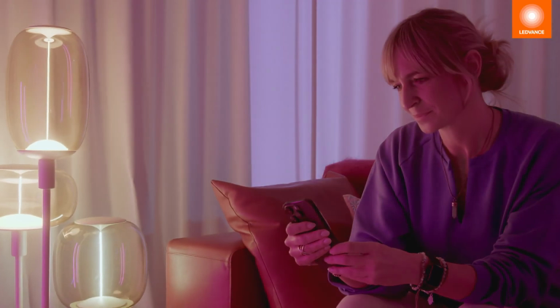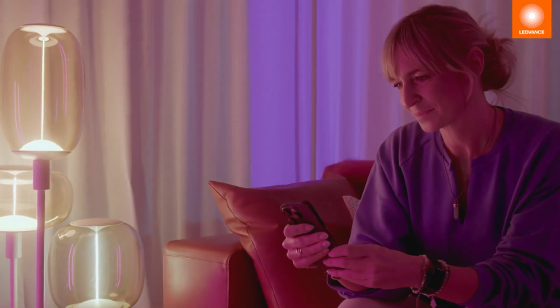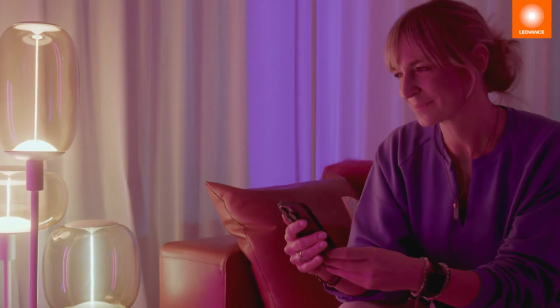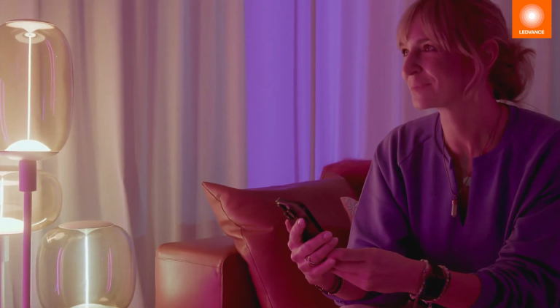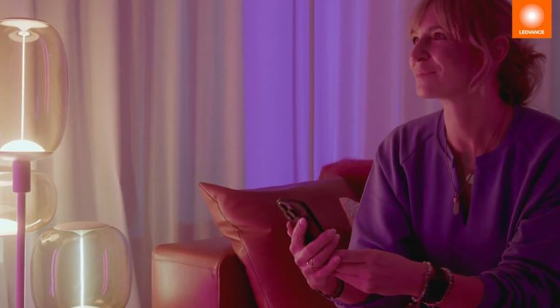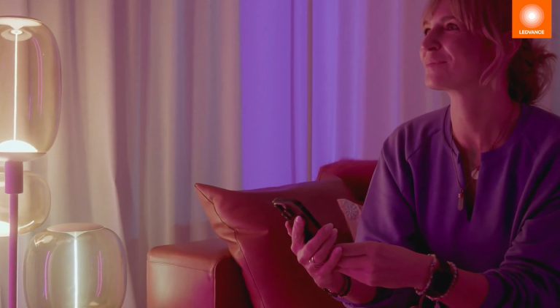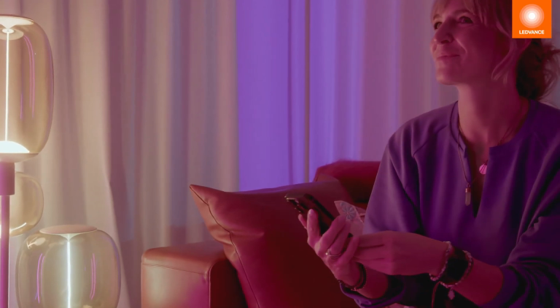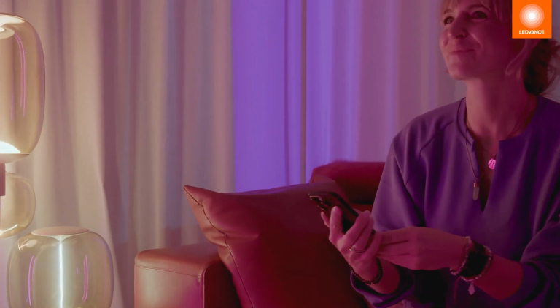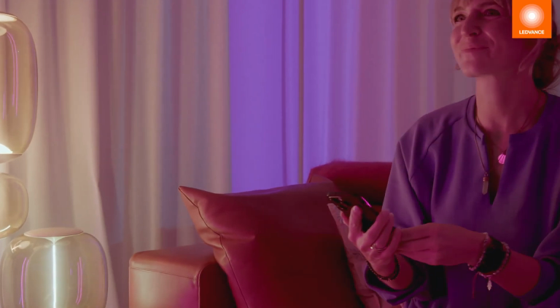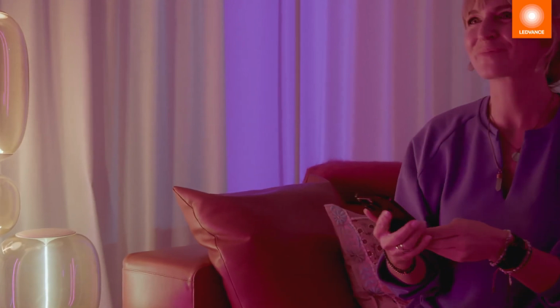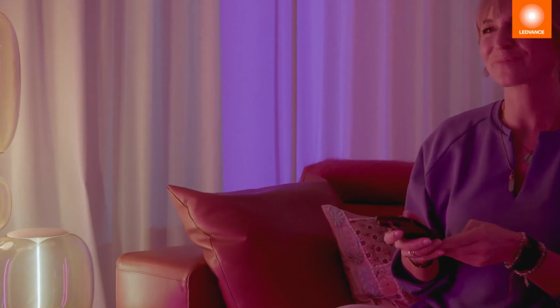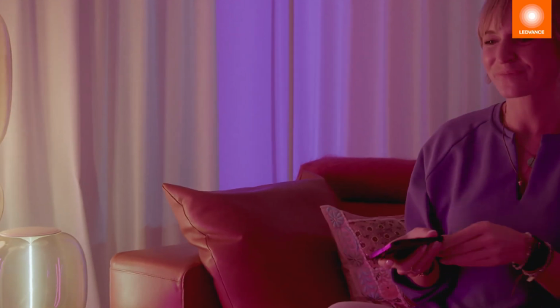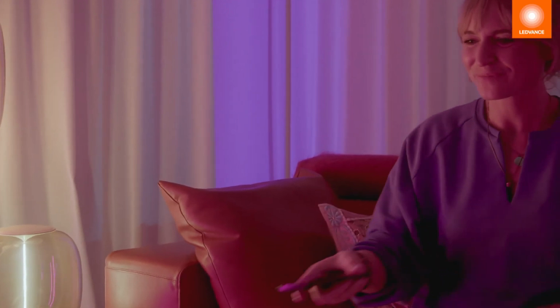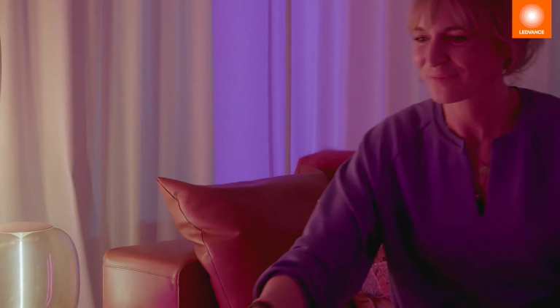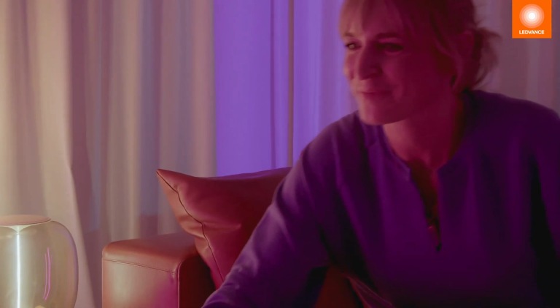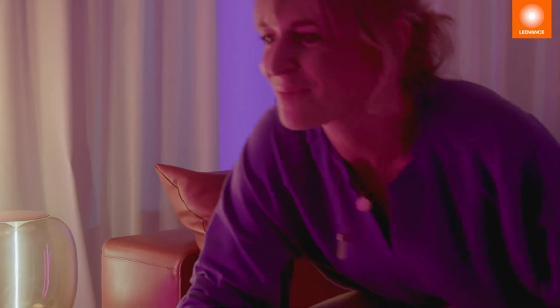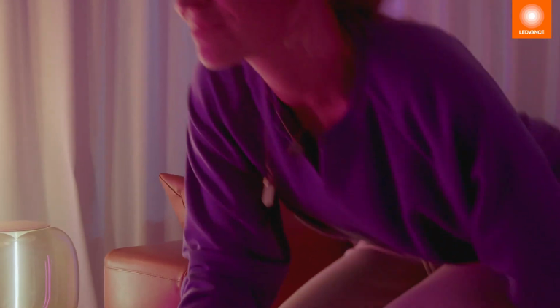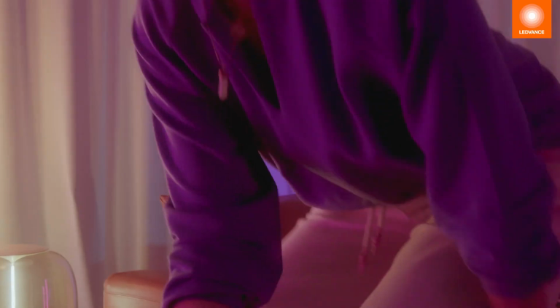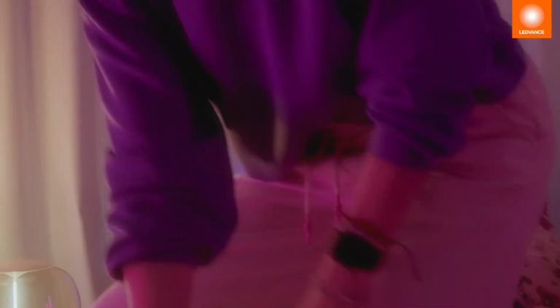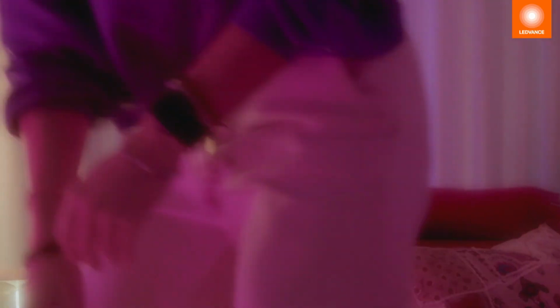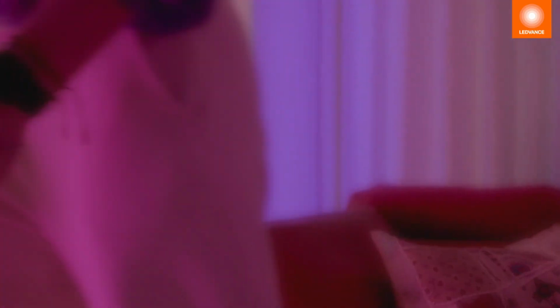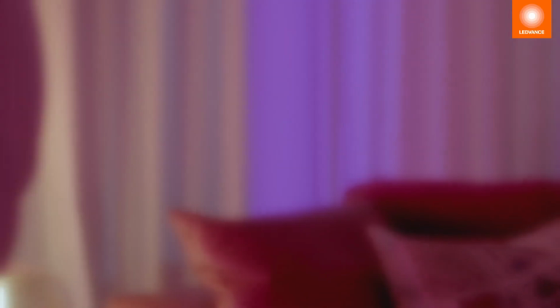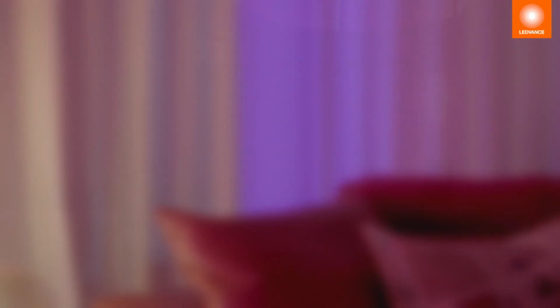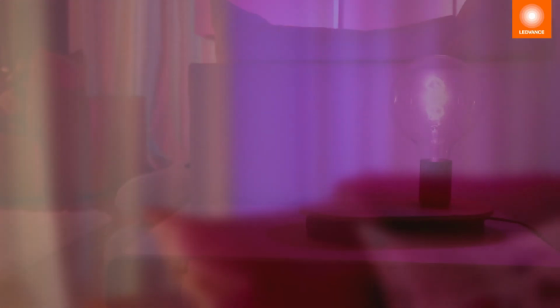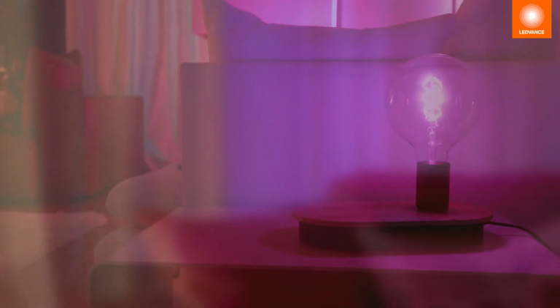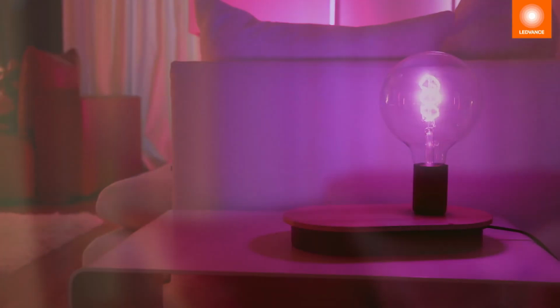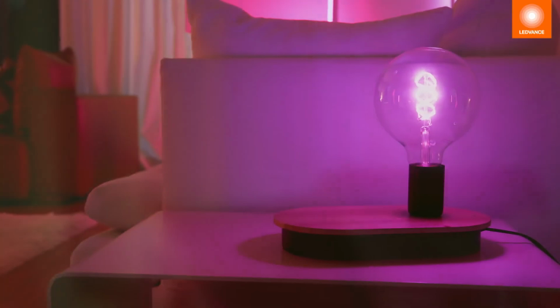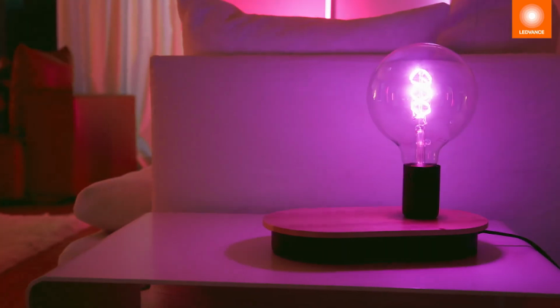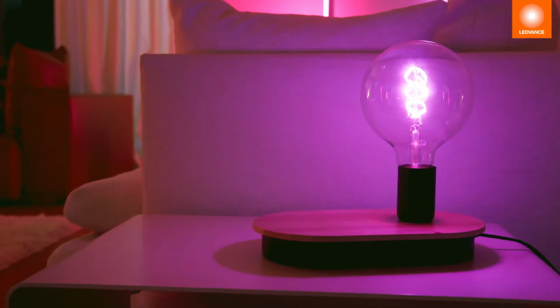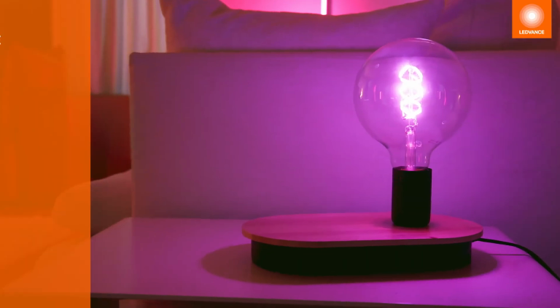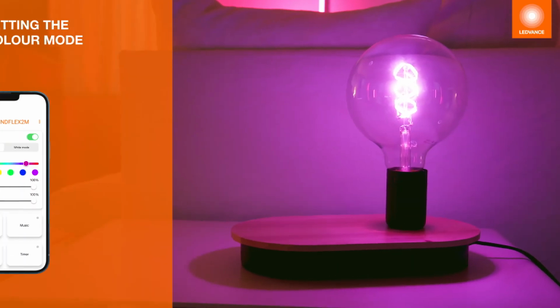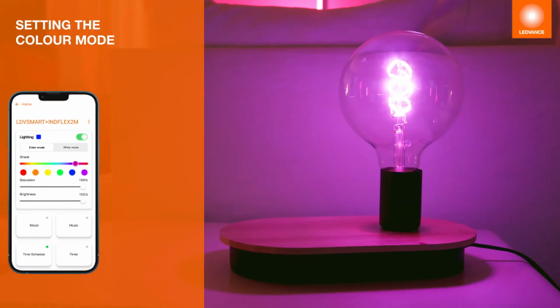Use the coloured light function to create an atmospheric lighting mood.